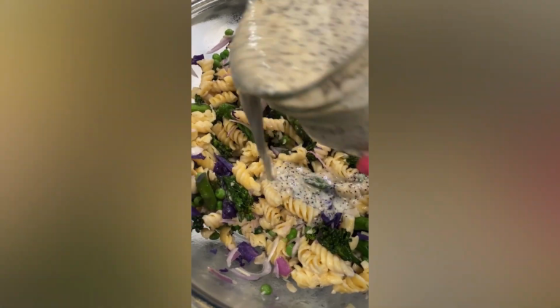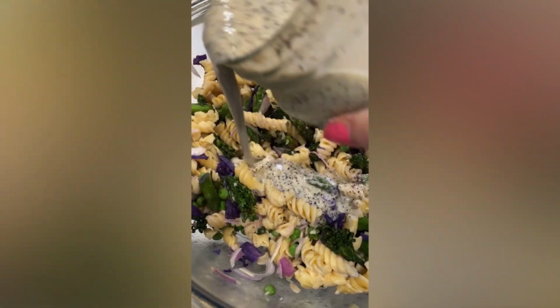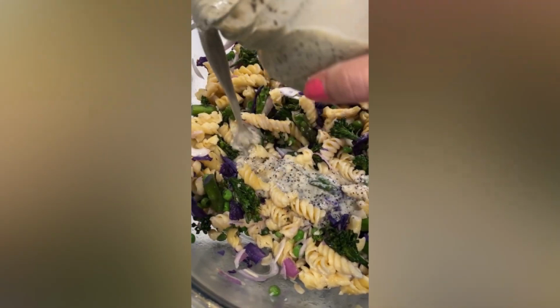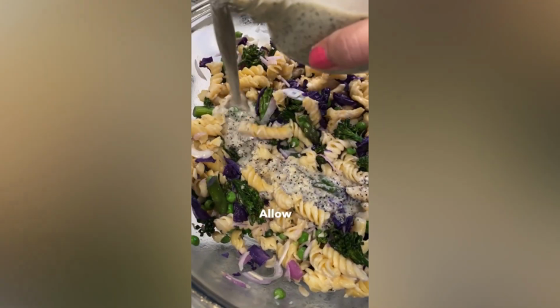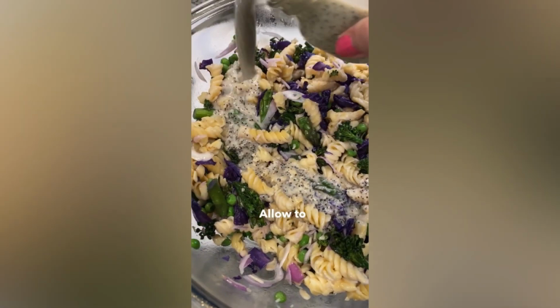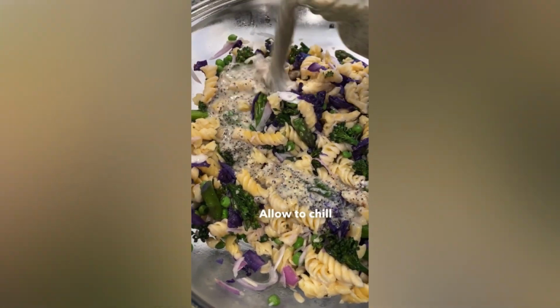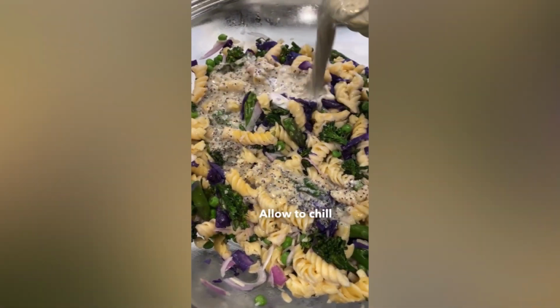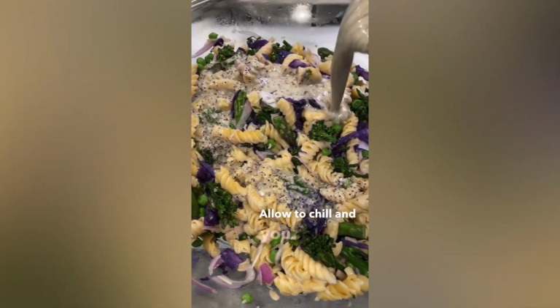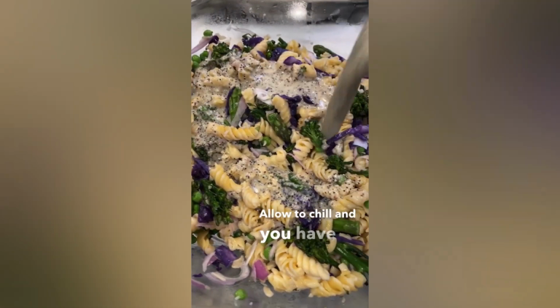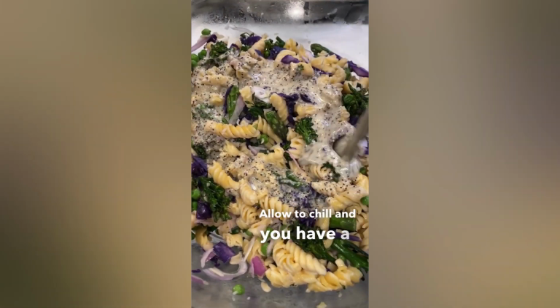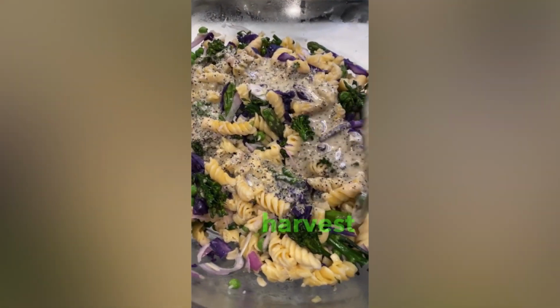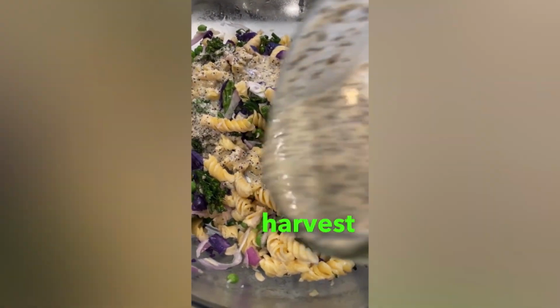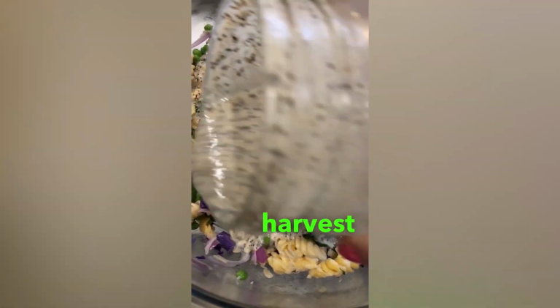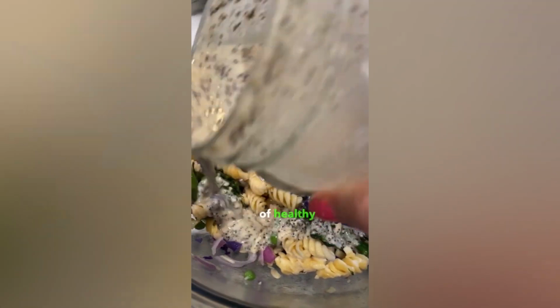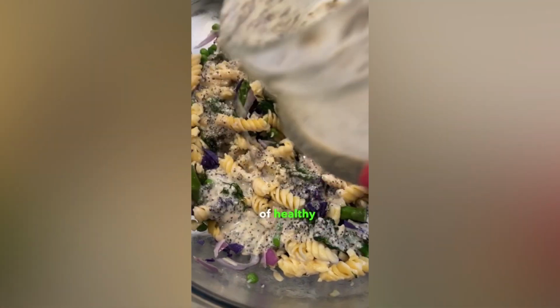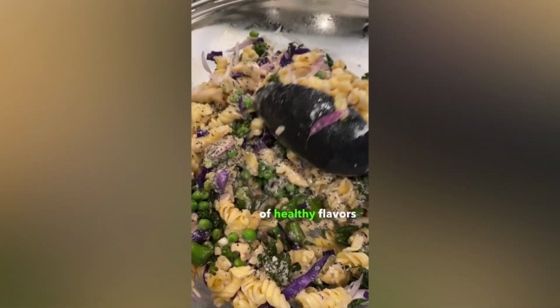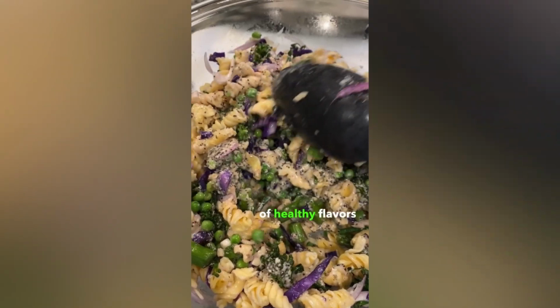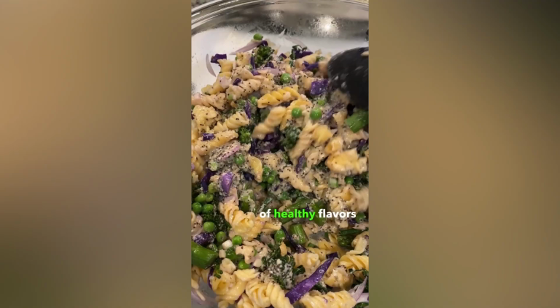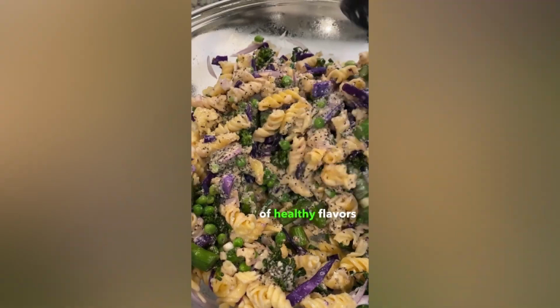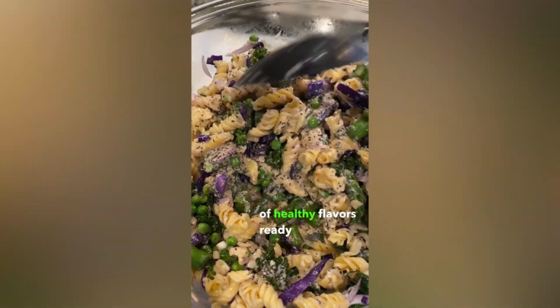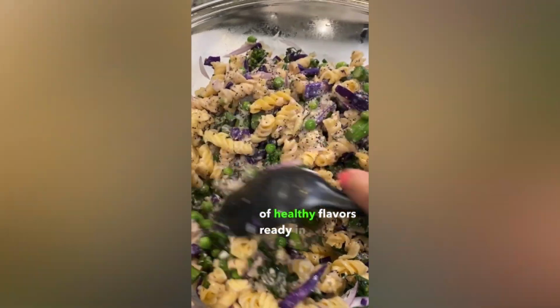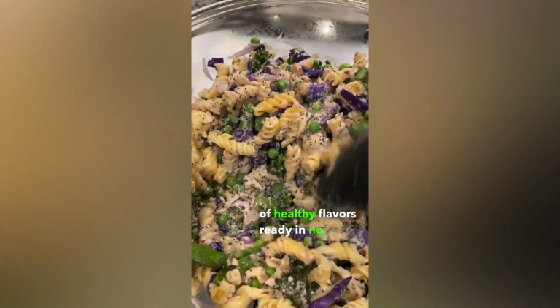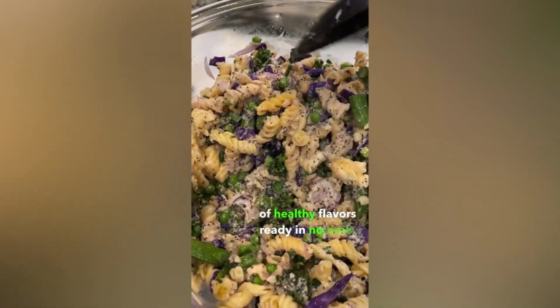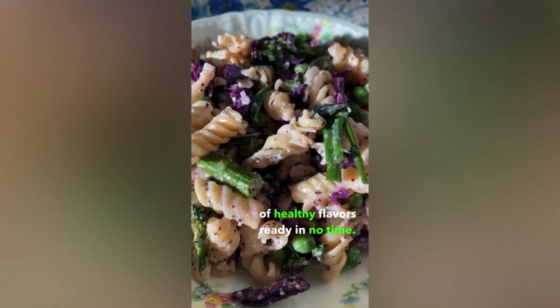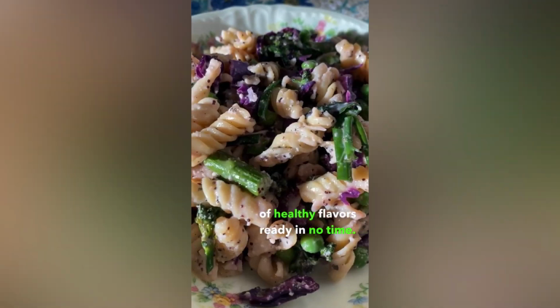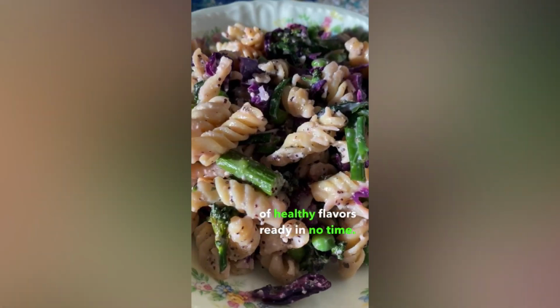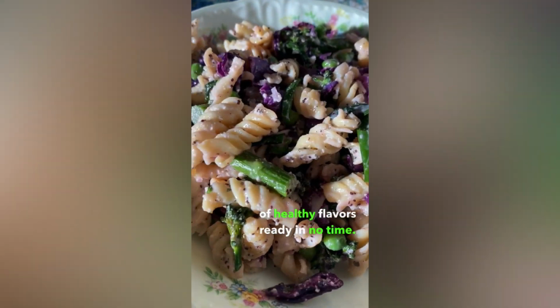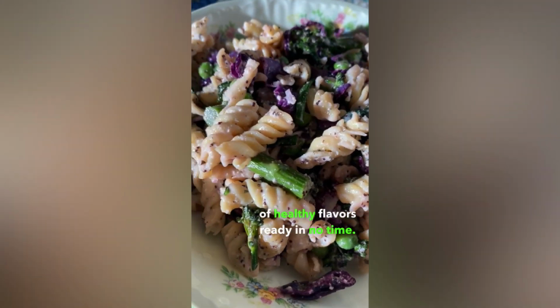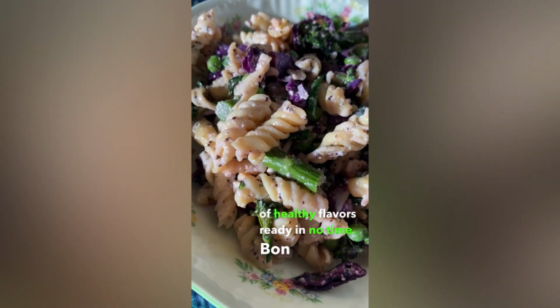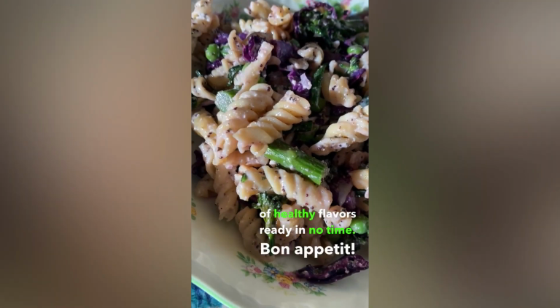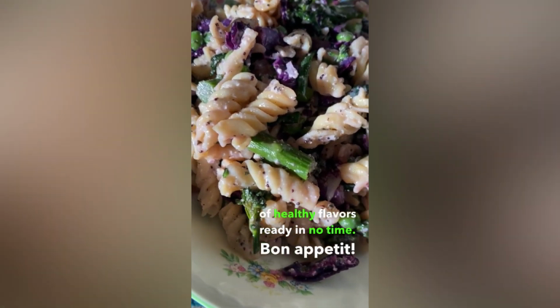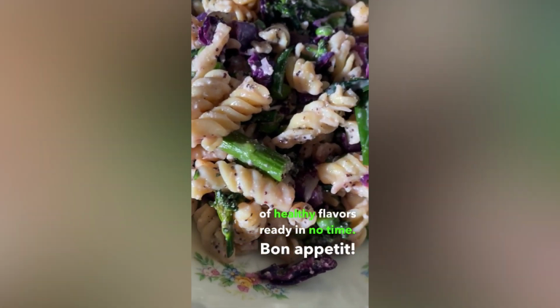Allow to chill and you have a harvest of healthy flavors ready in no time. Bon Appétit!